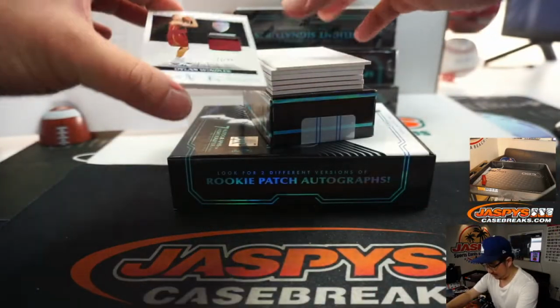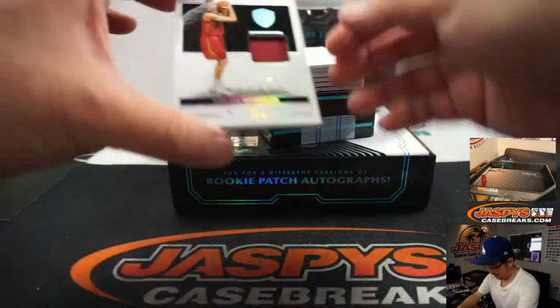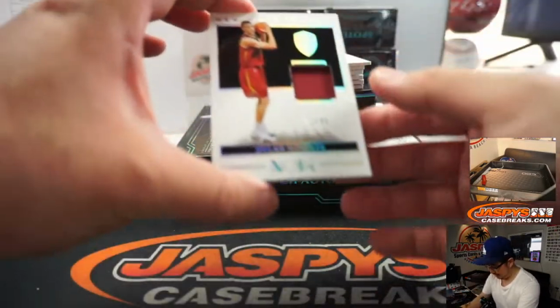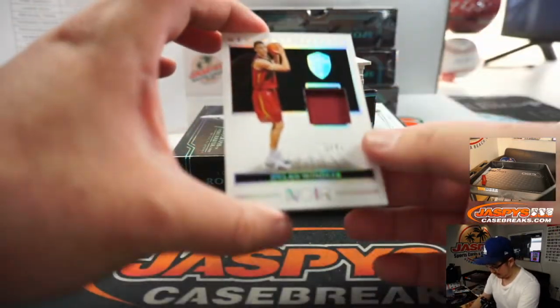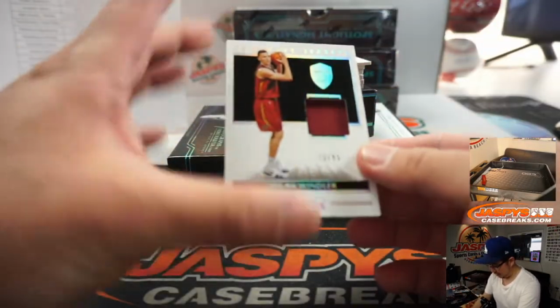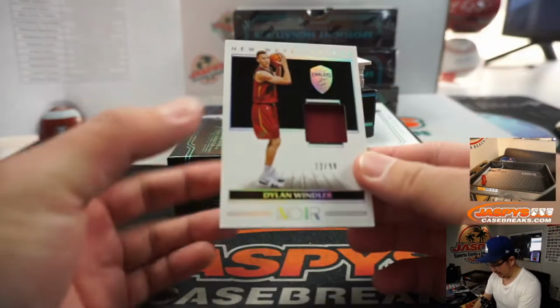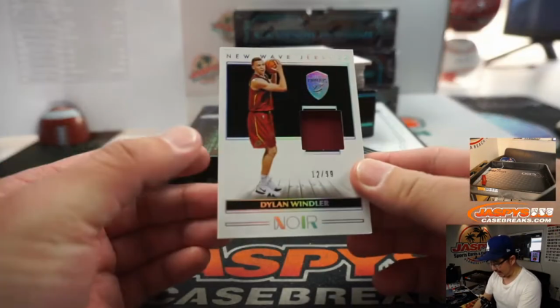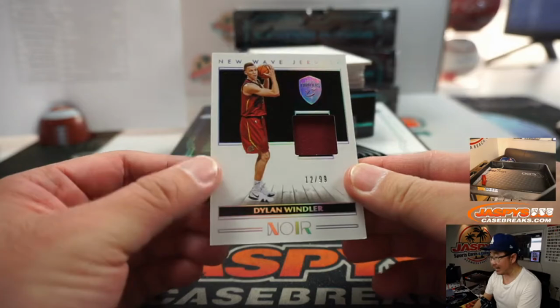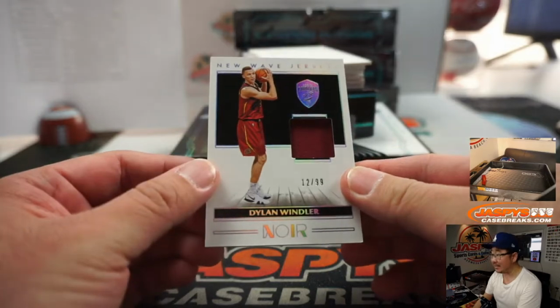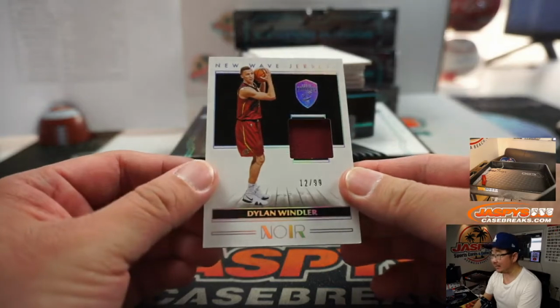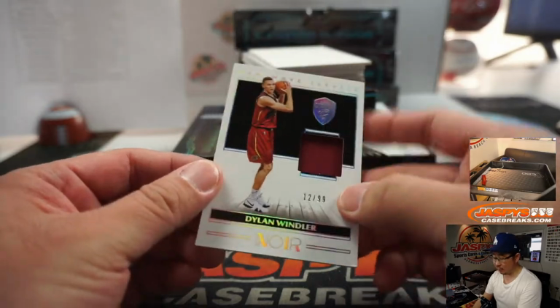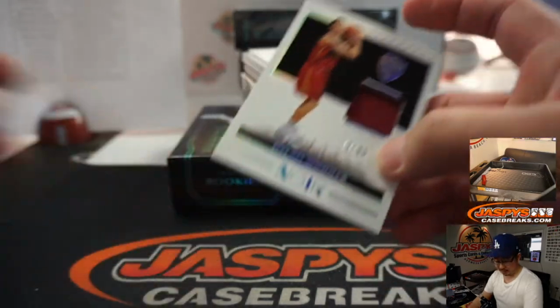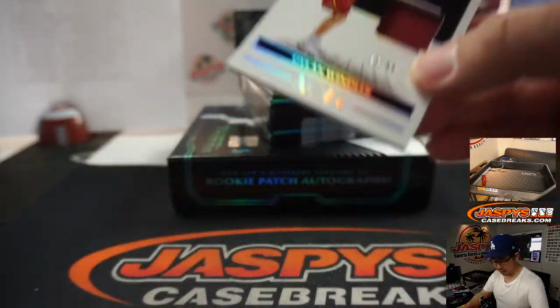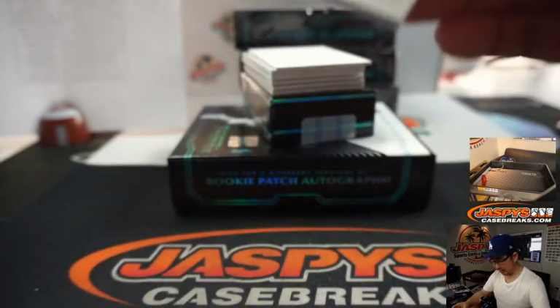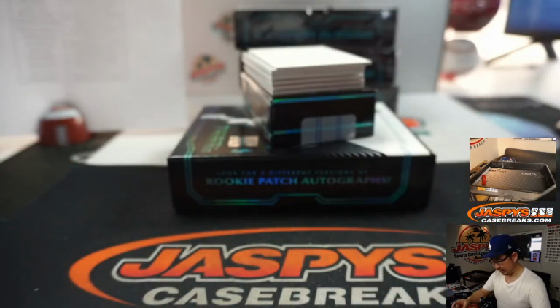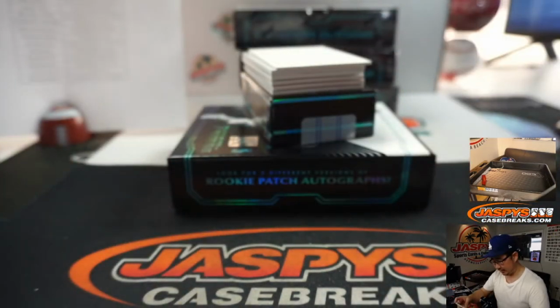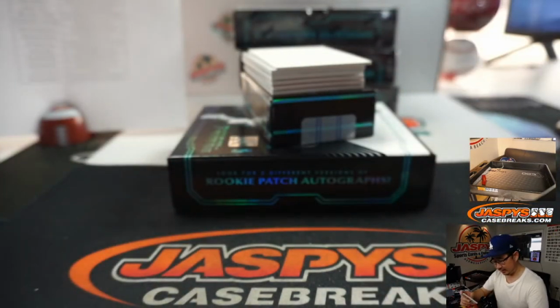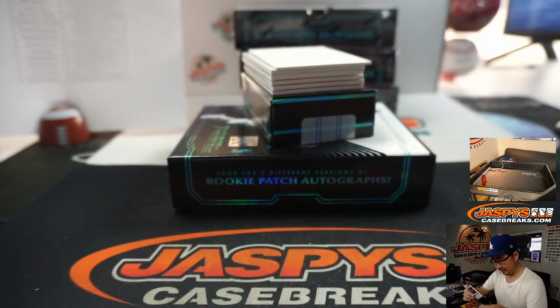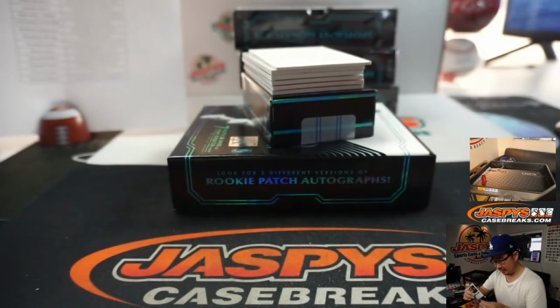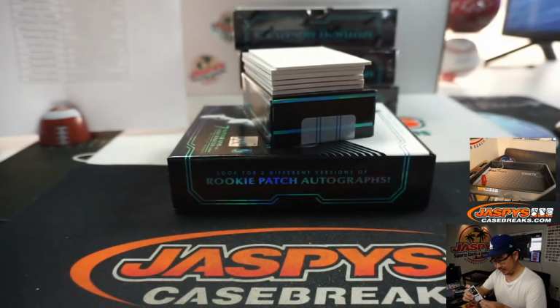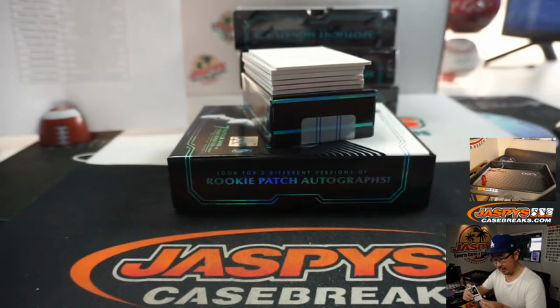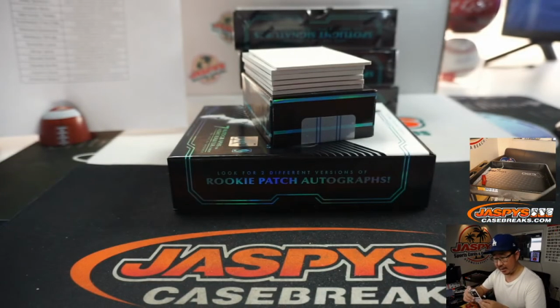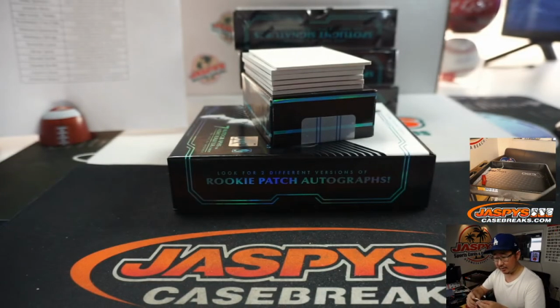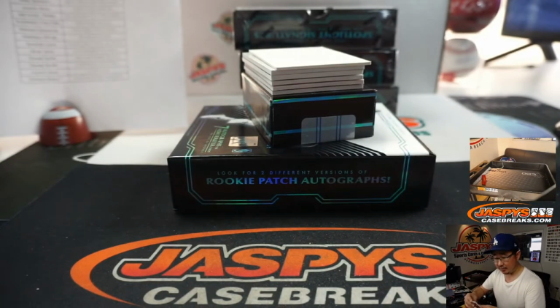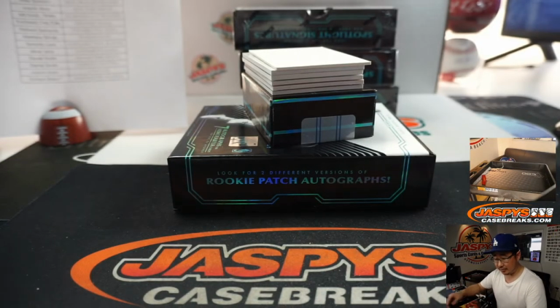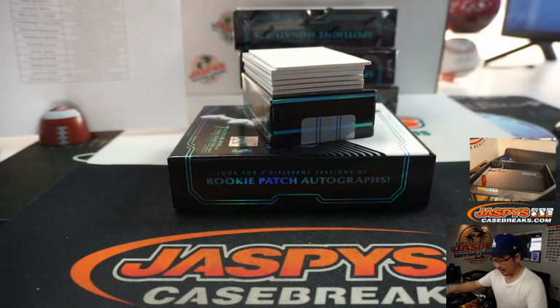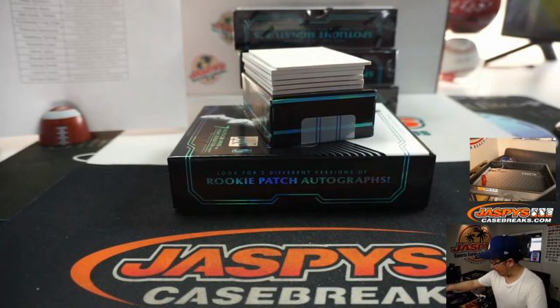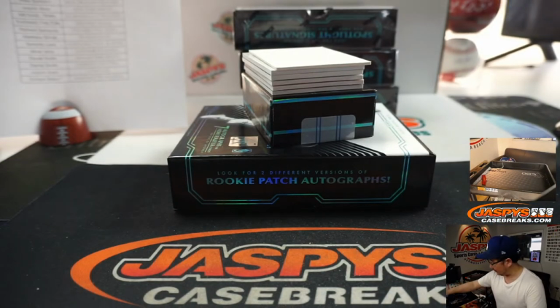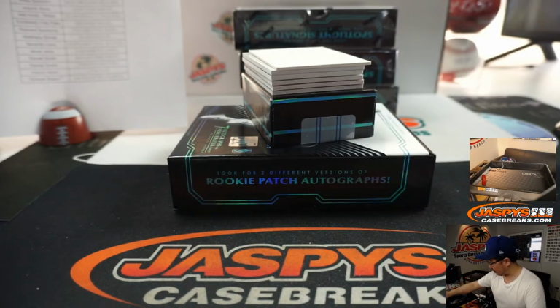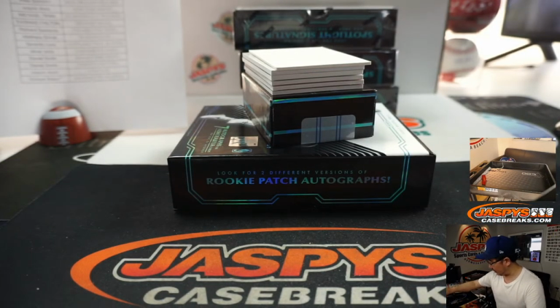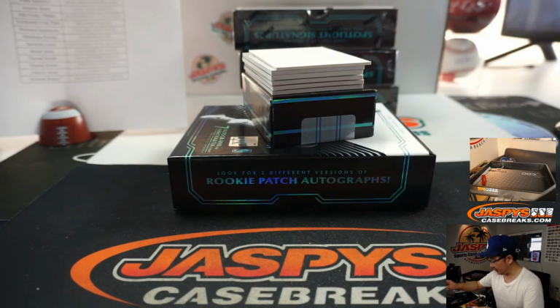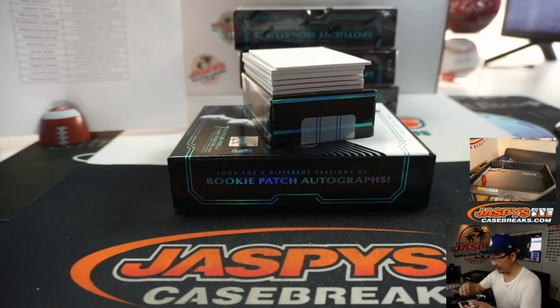Goga Batadze jersey for the Pacers, that's going to go to Kevin. We've got a 12 out of 99 Dylan Wendler jersey. That'll go to the Cavs, Jeremy Tillman.